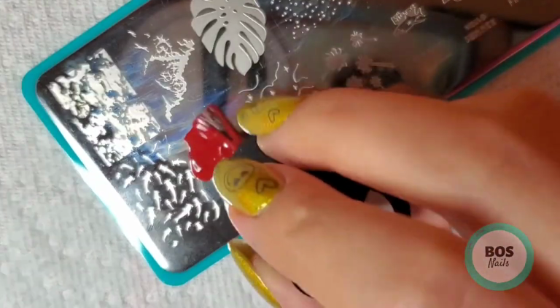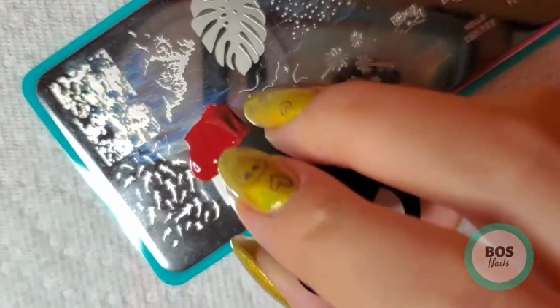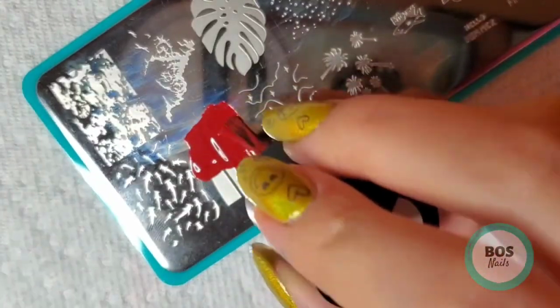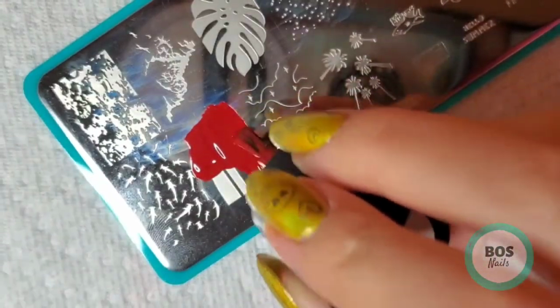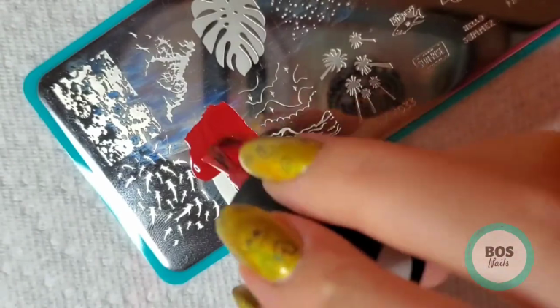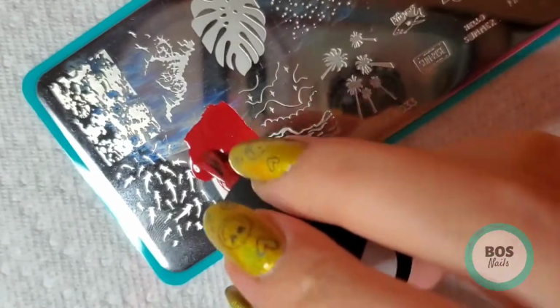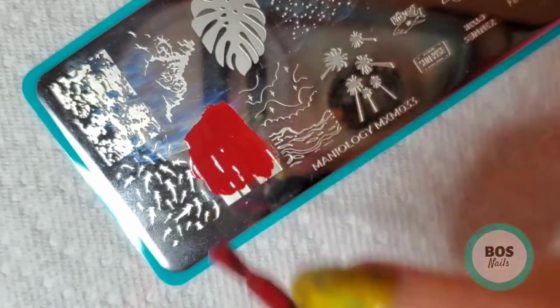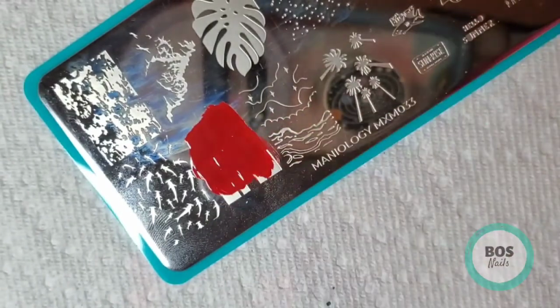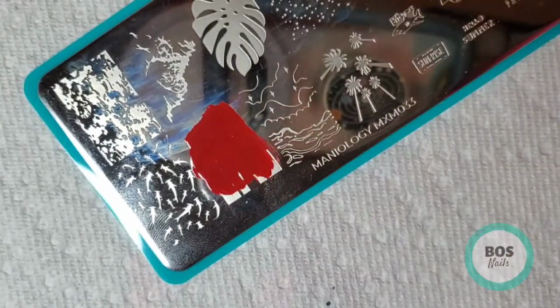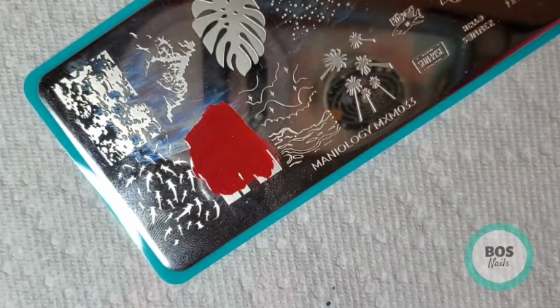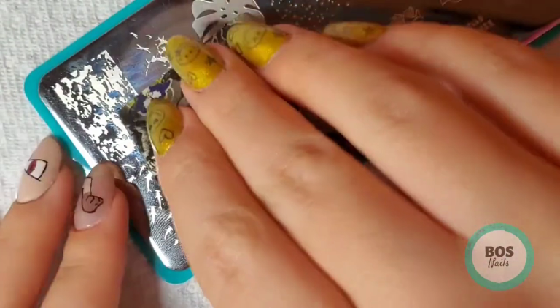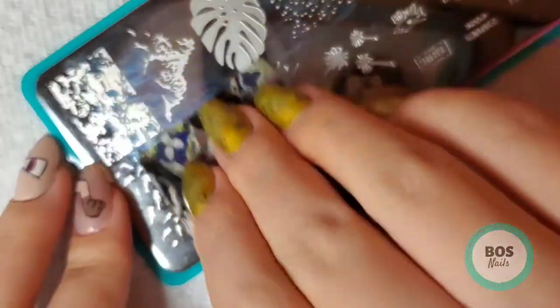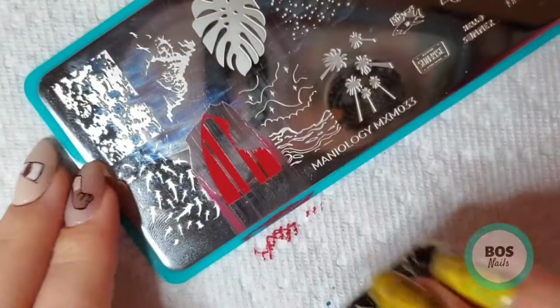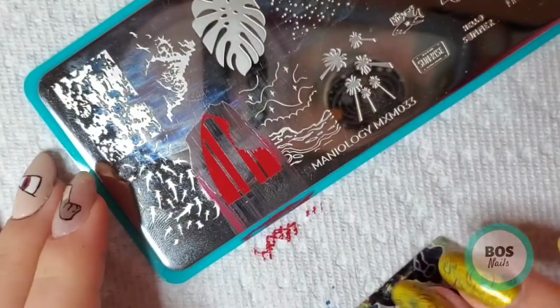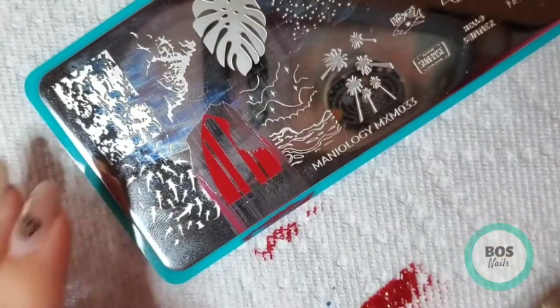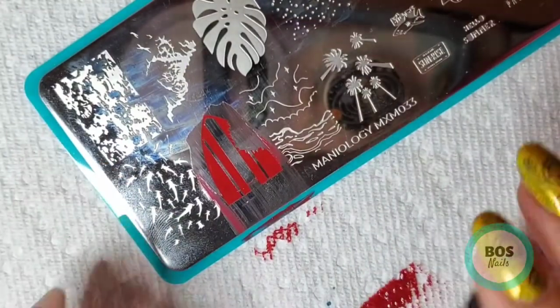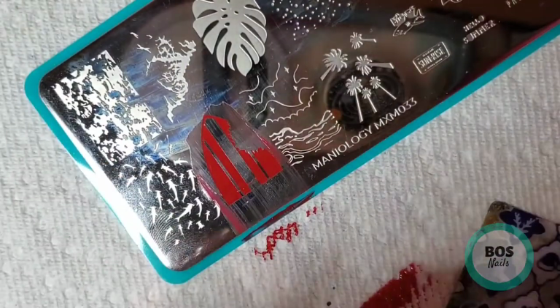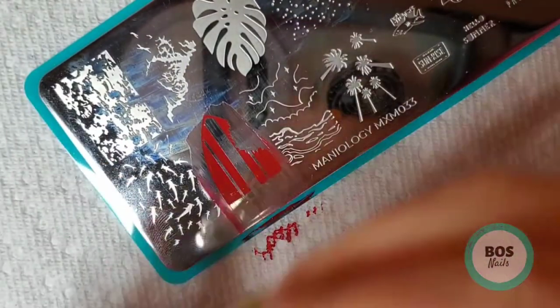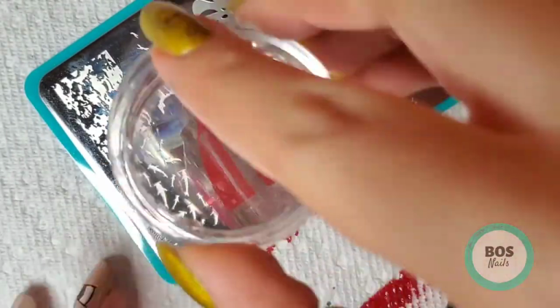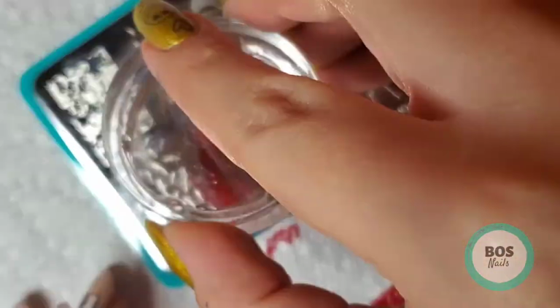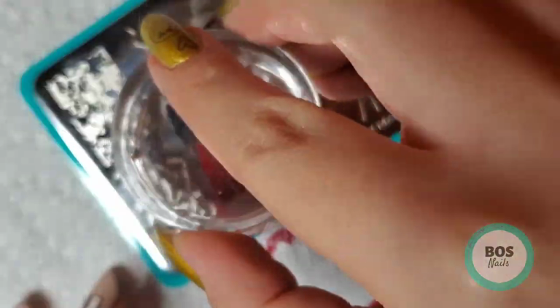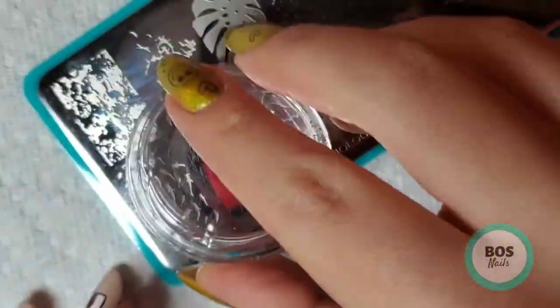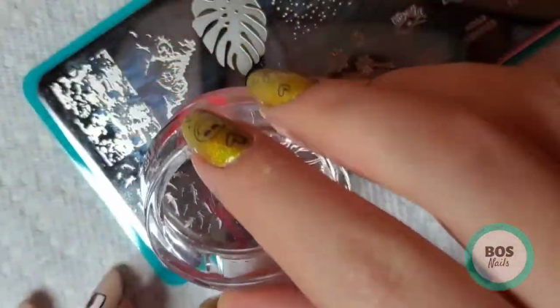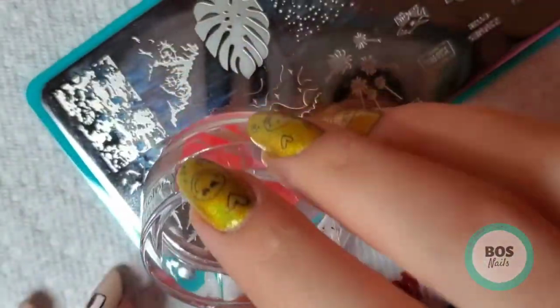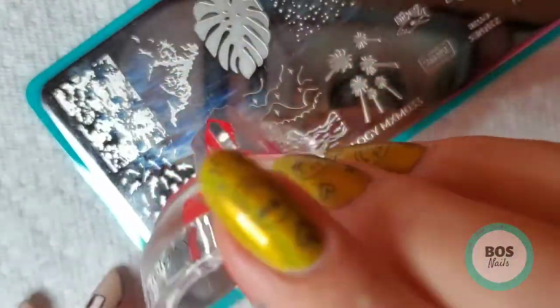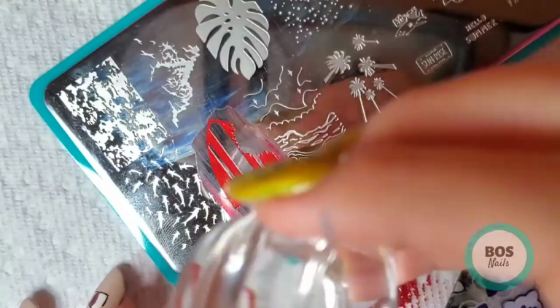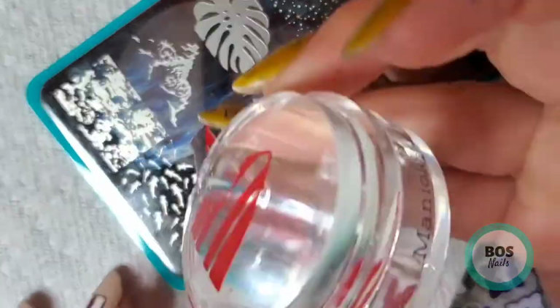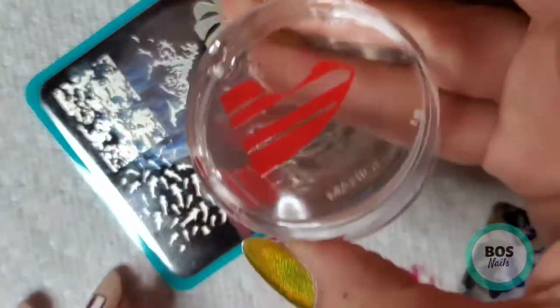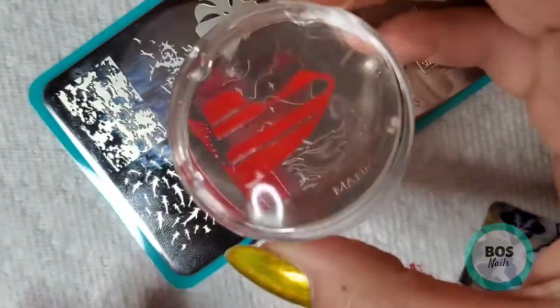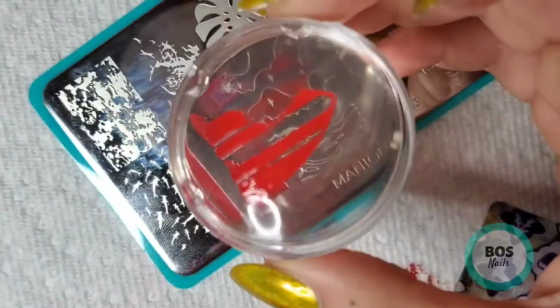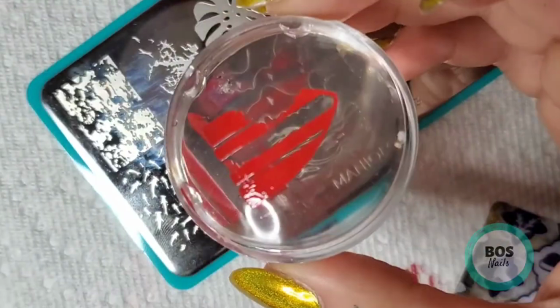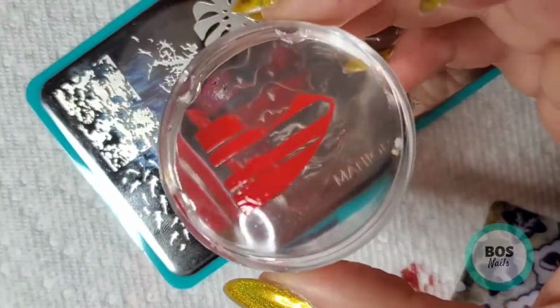I'm going to scrape that at a 45 degree angle and then roll the stamper over to pick up the image.